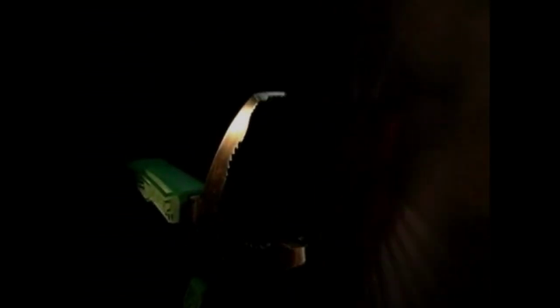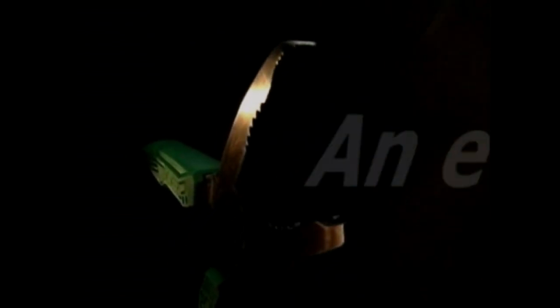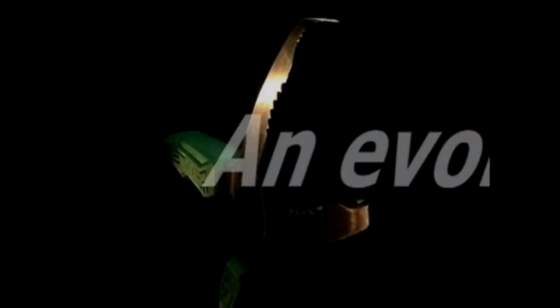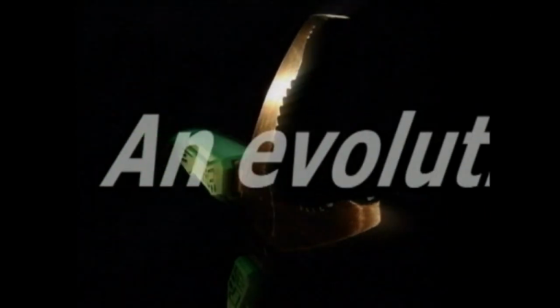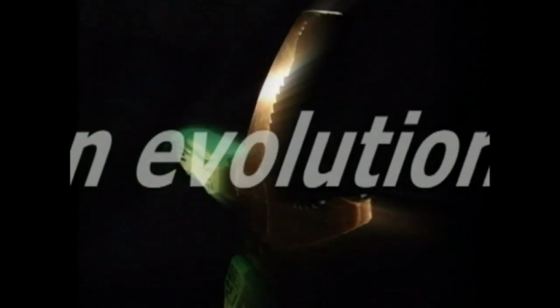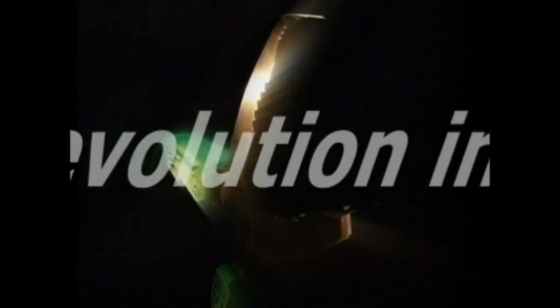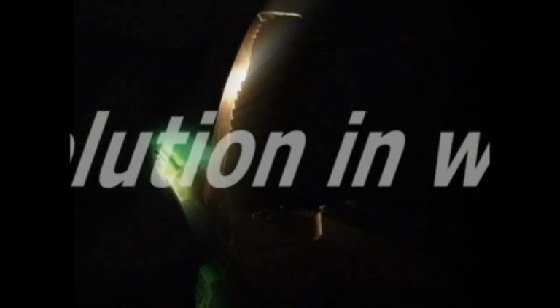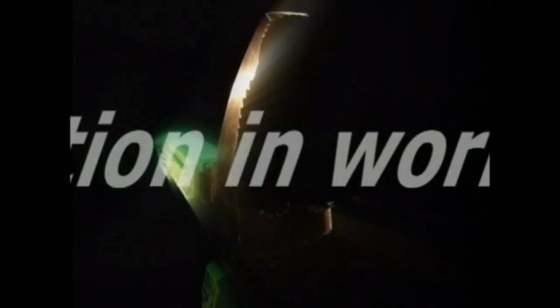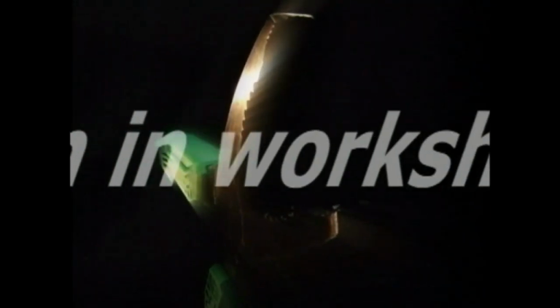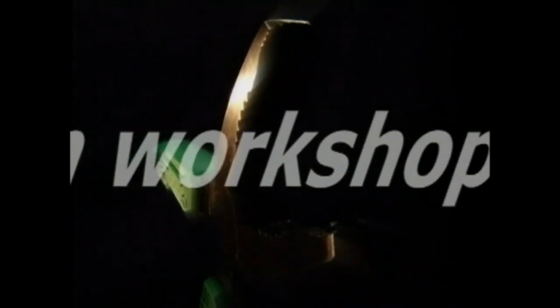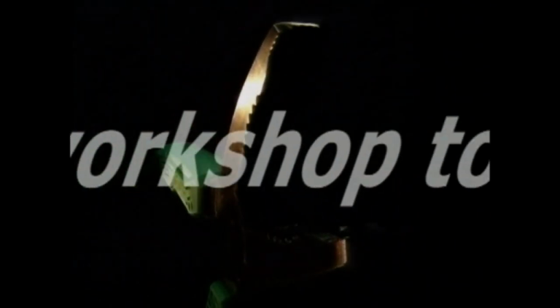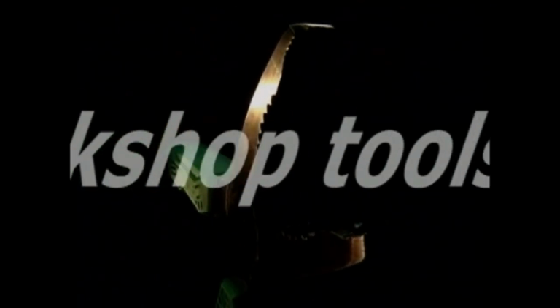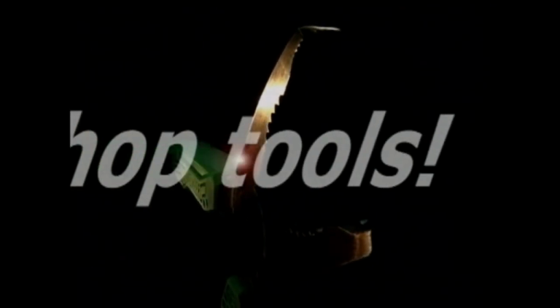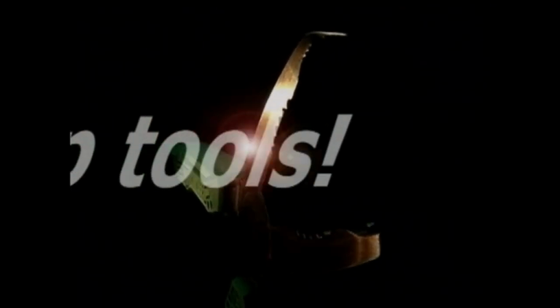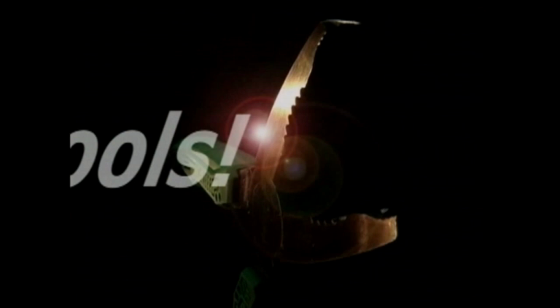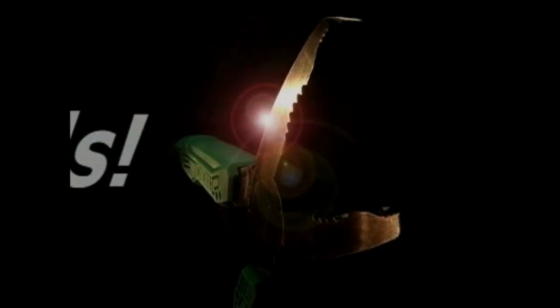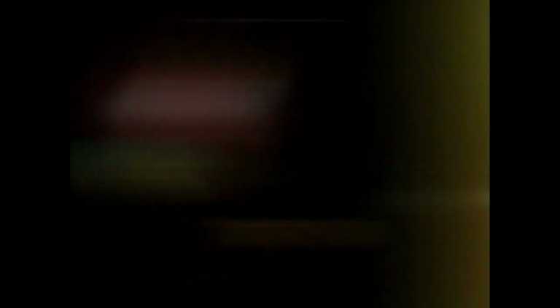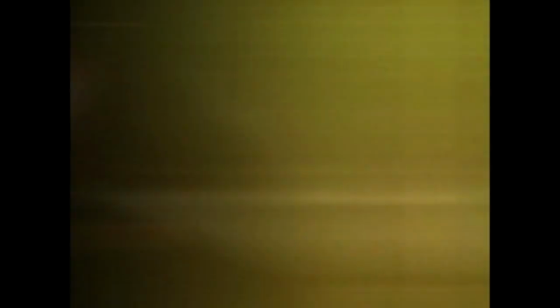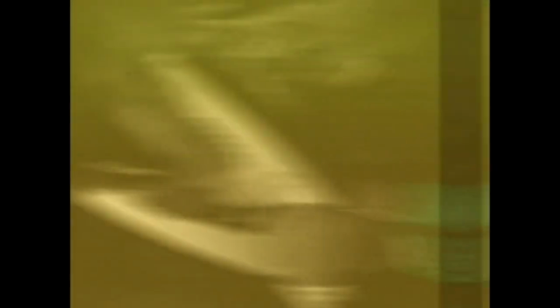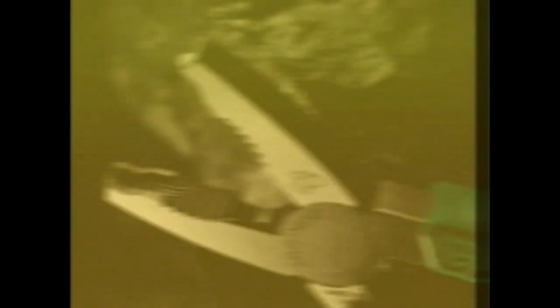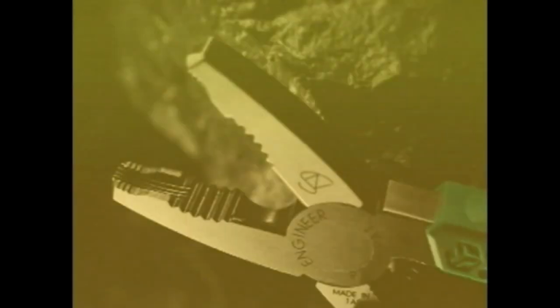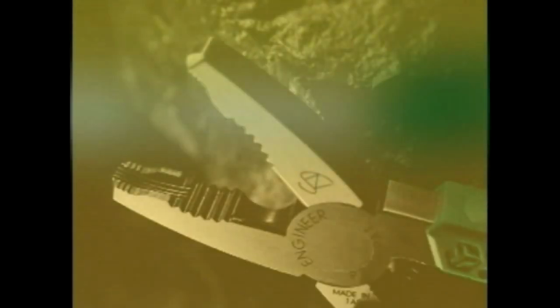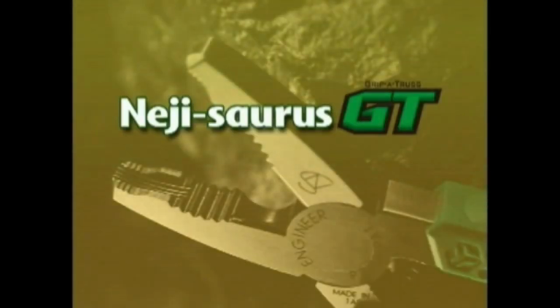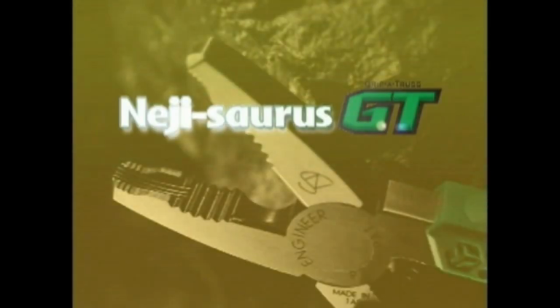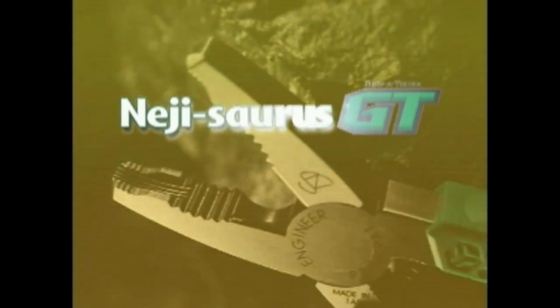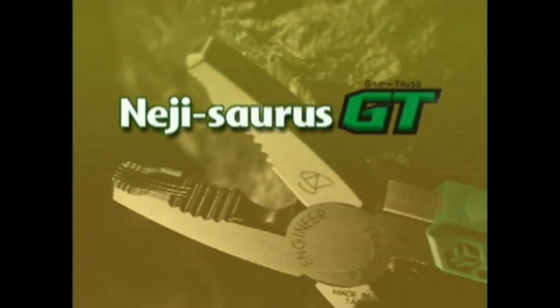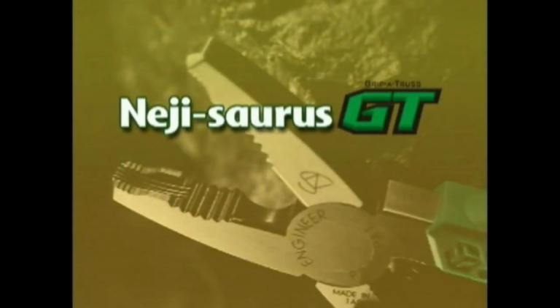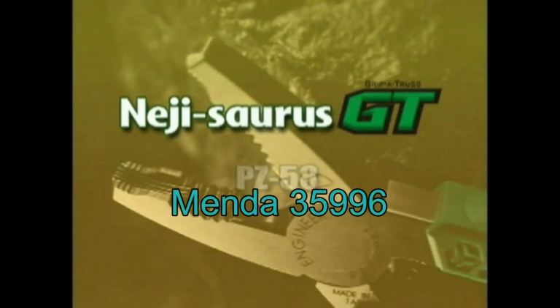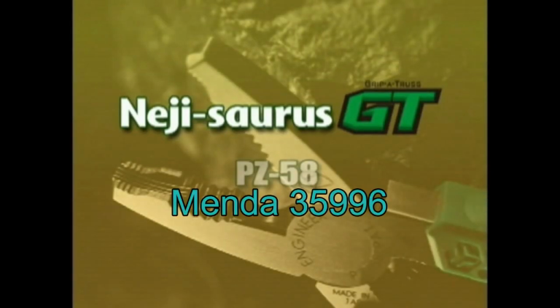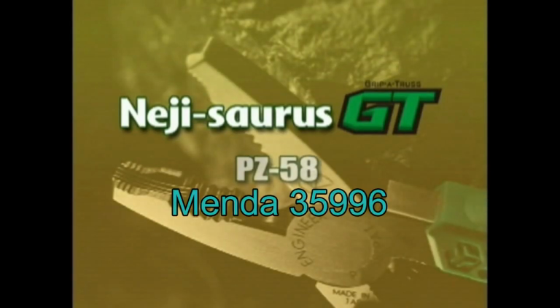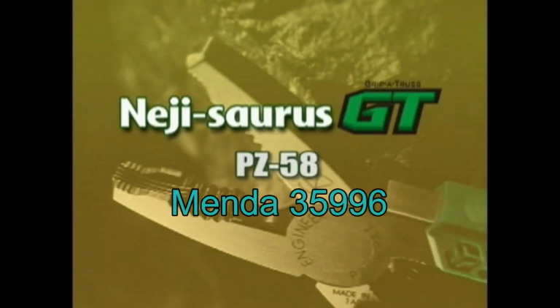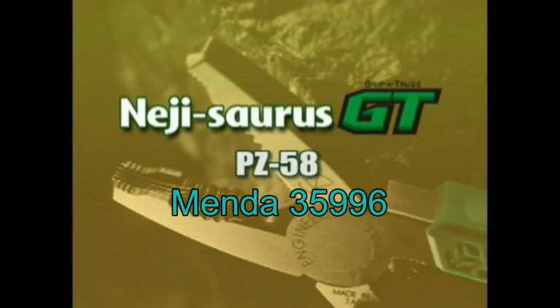An evolution in workshop tools — introducing the Neji-Saurus GT.